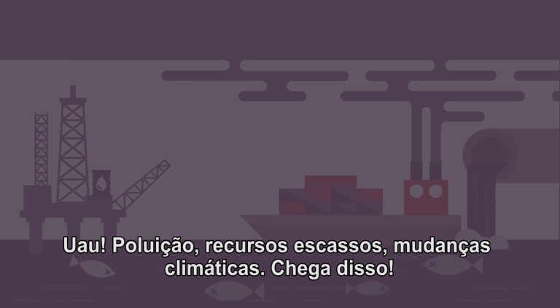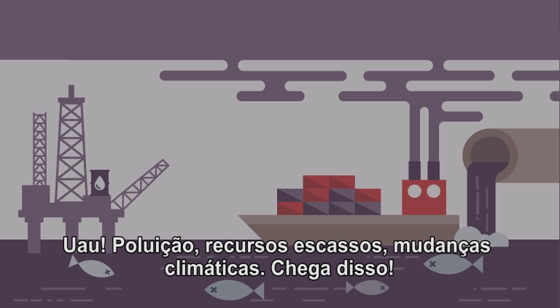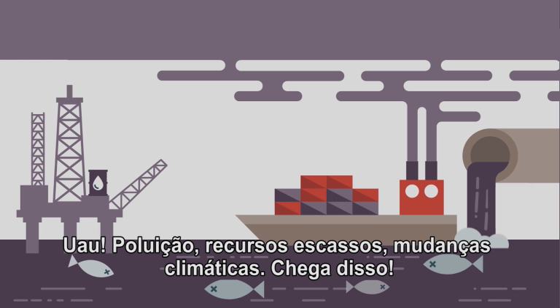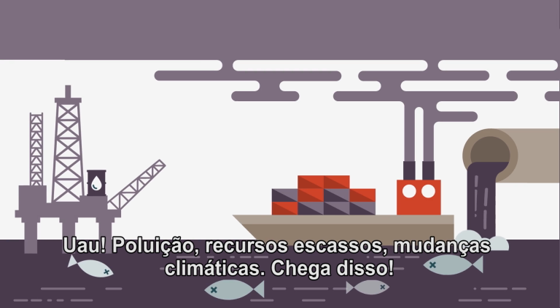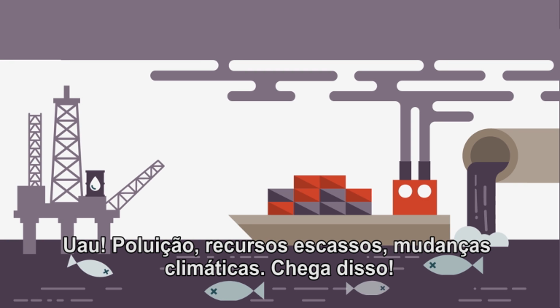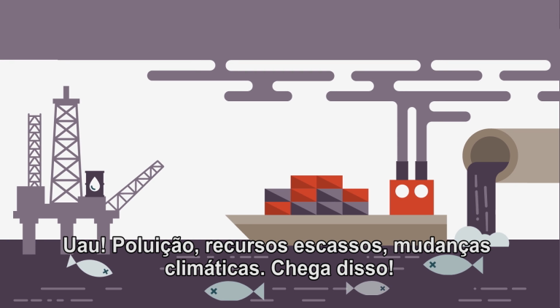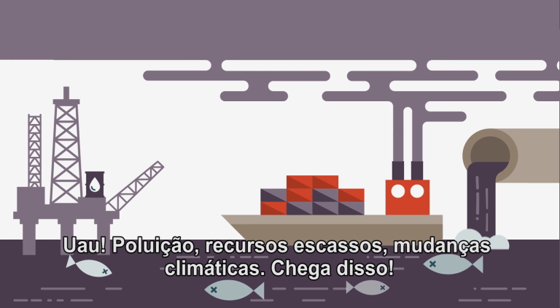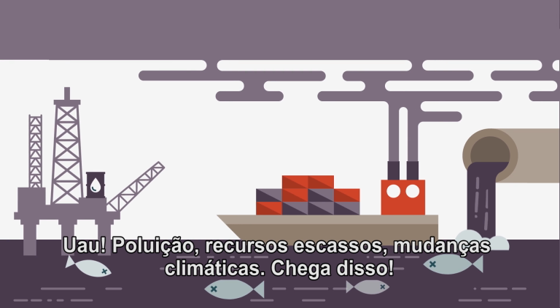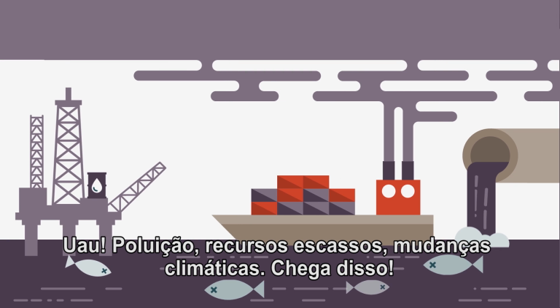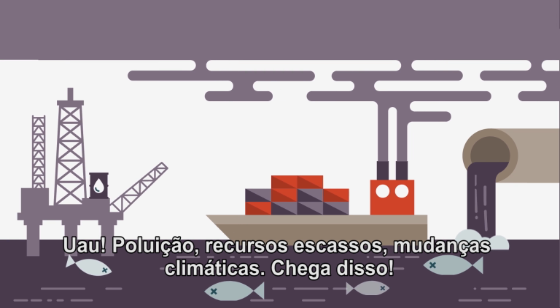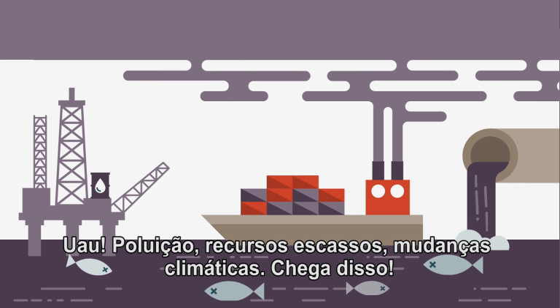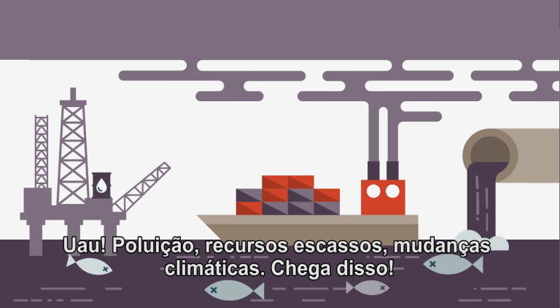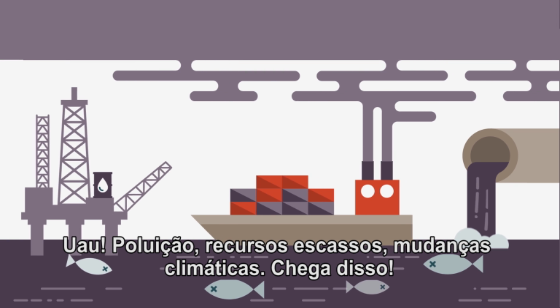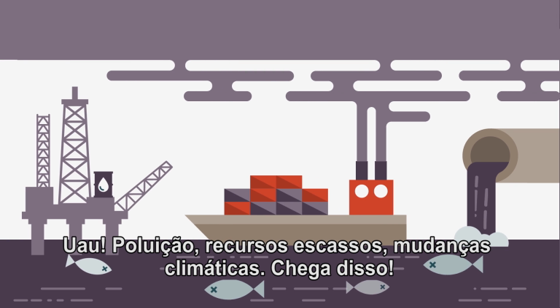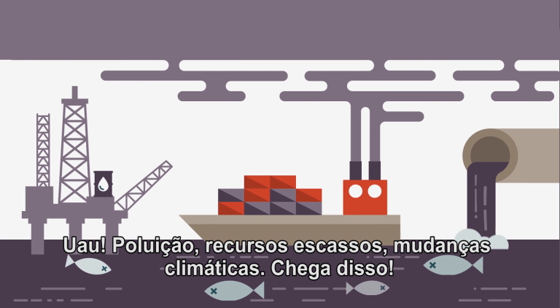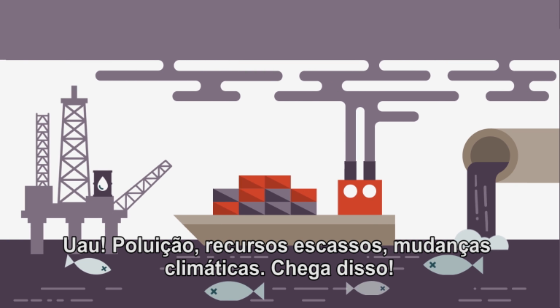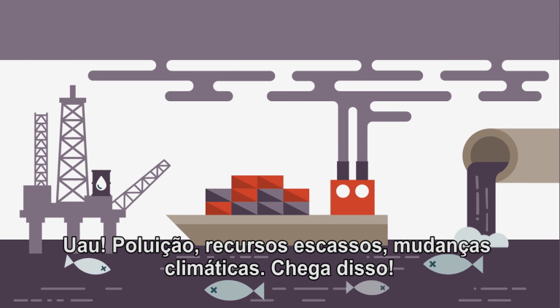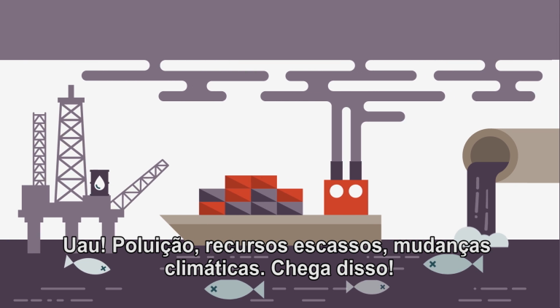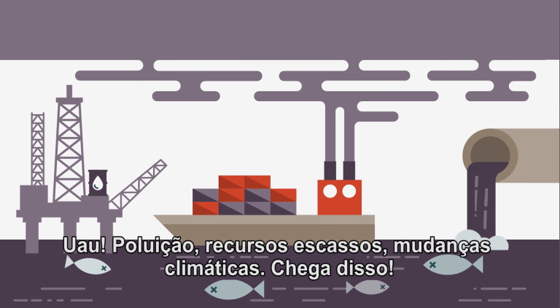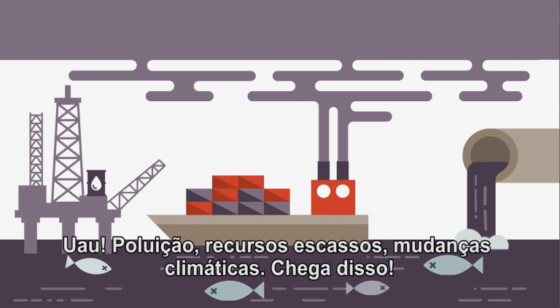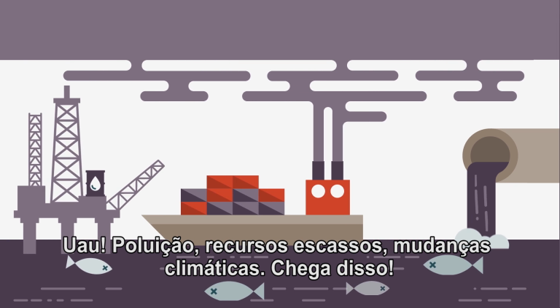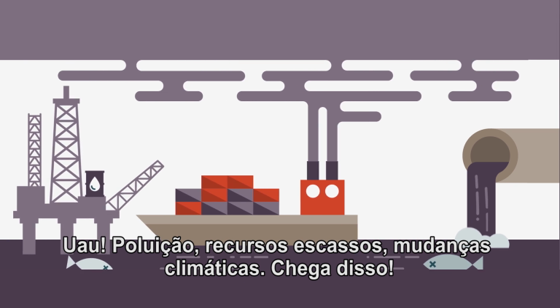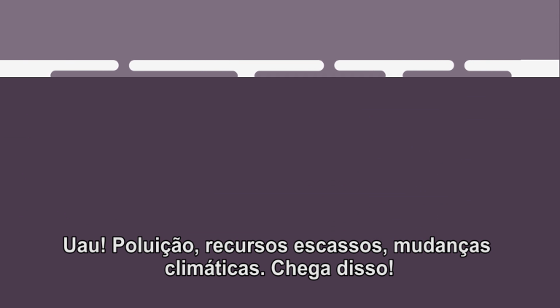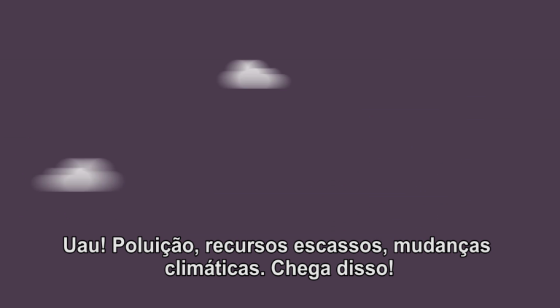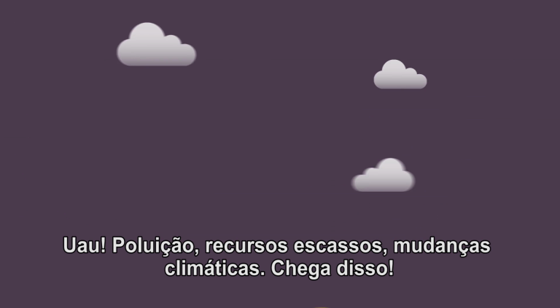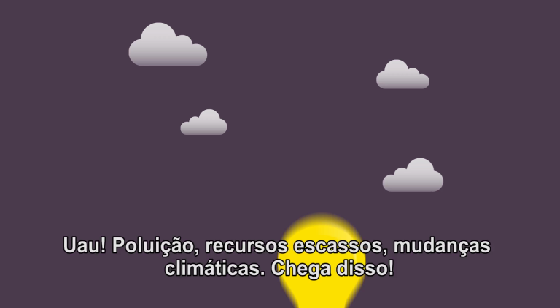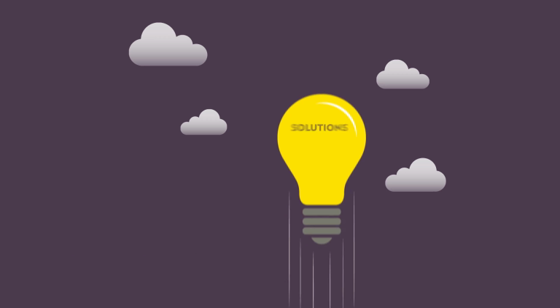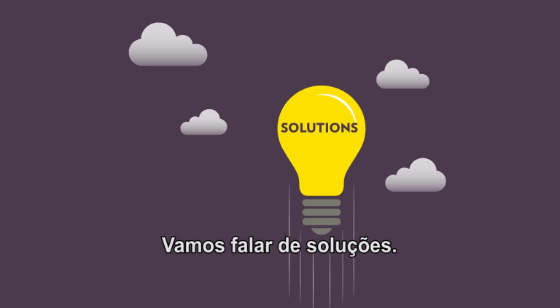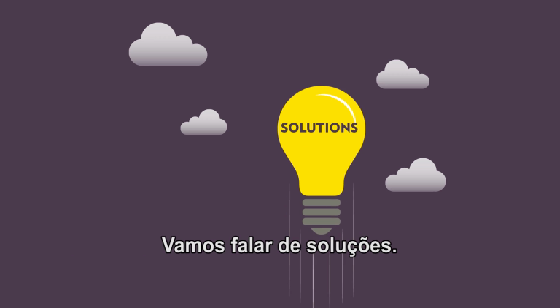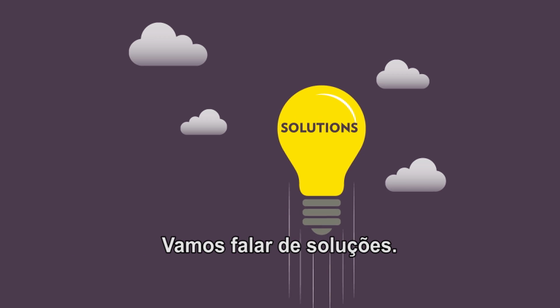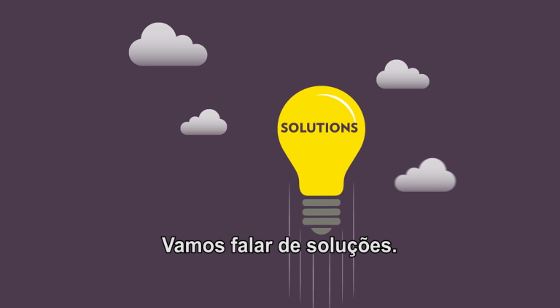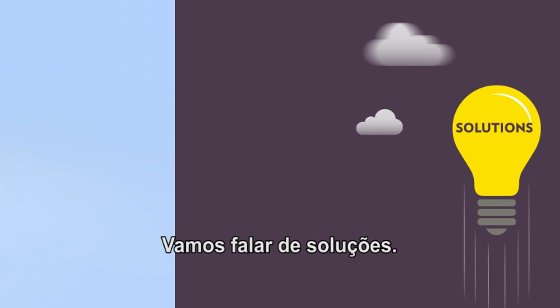Wow. Pollution, vanishing resources, climate change. Enough of that. Let's talk solutions.